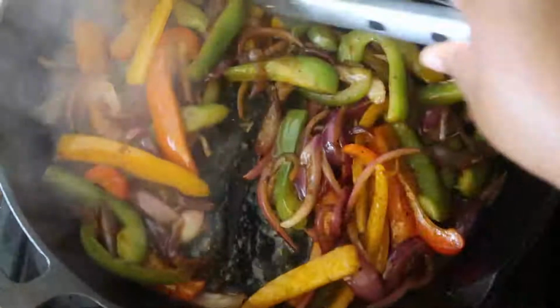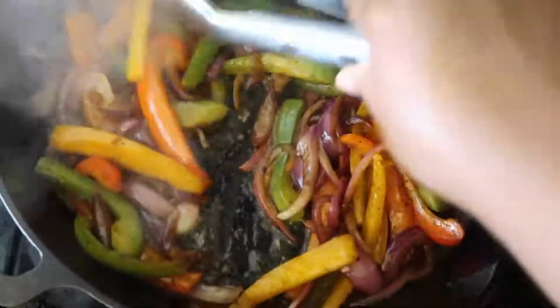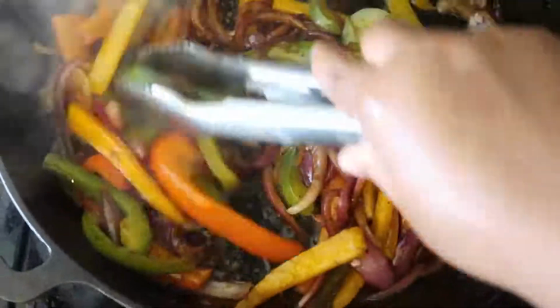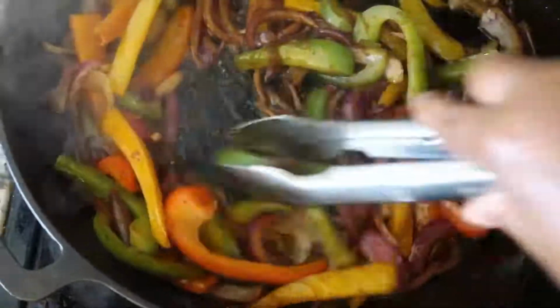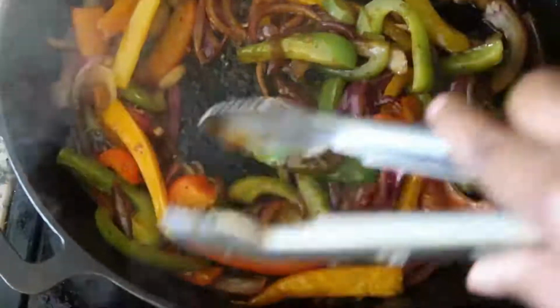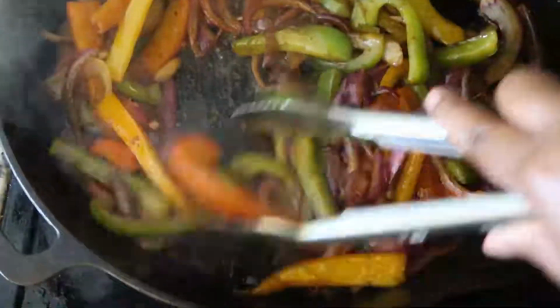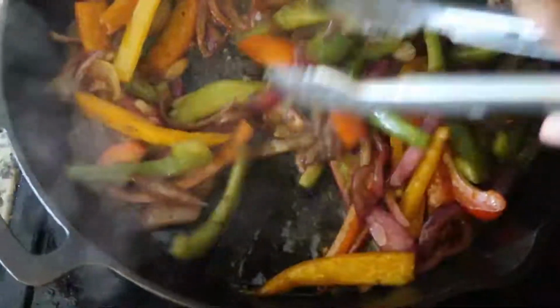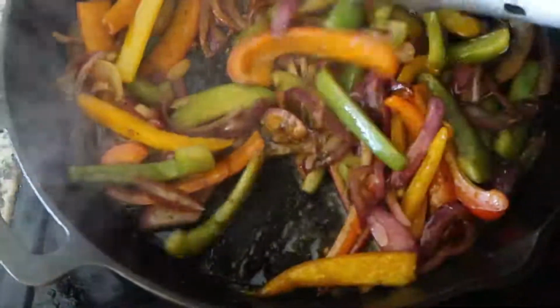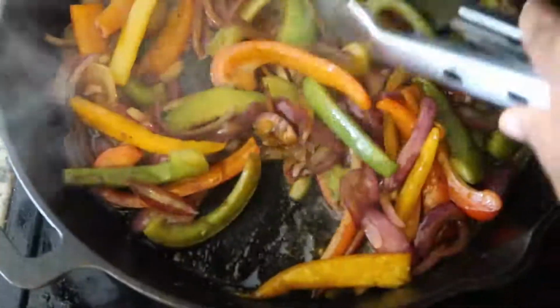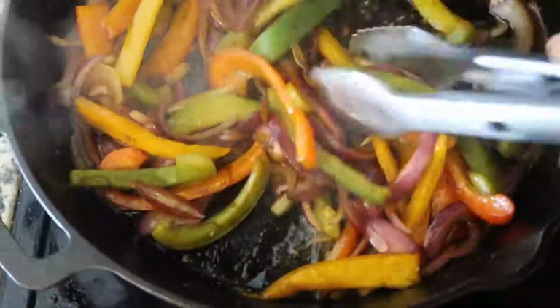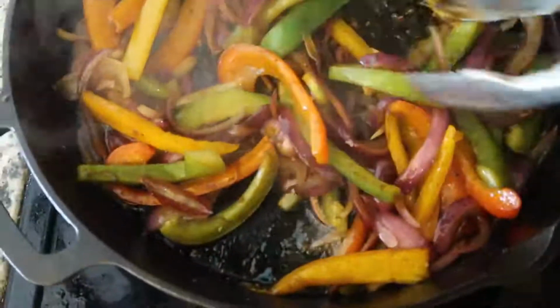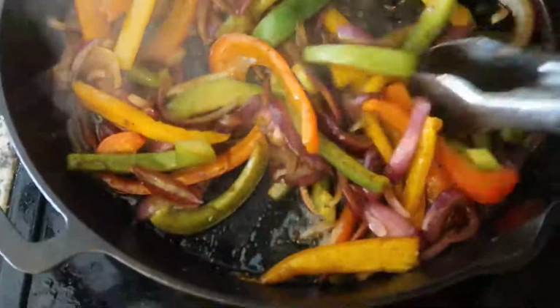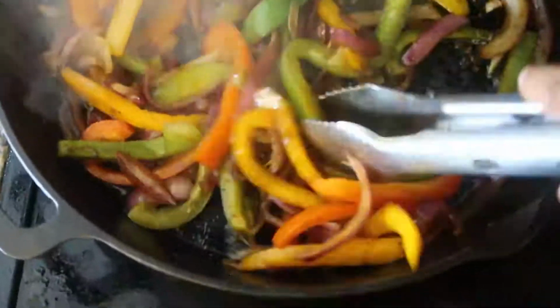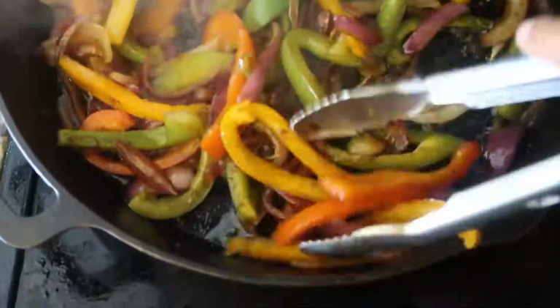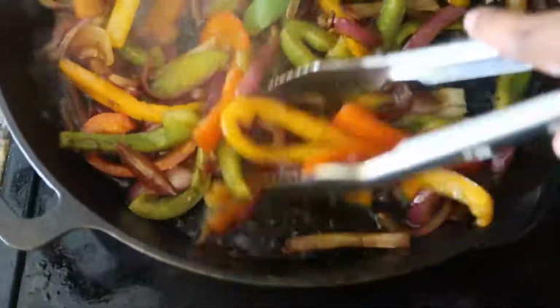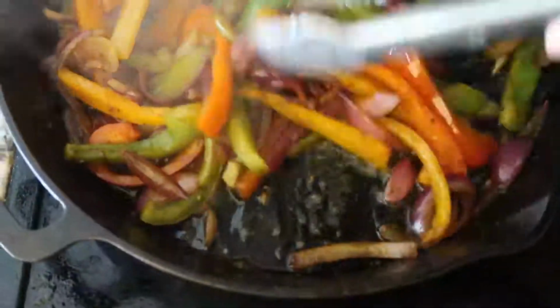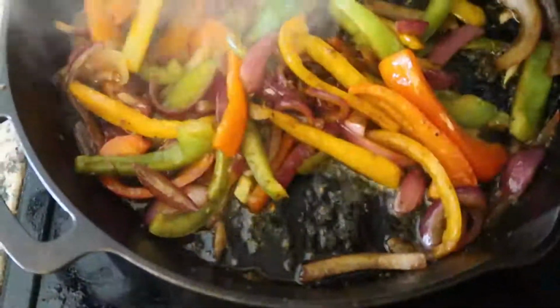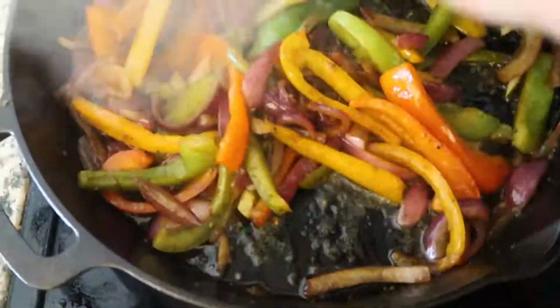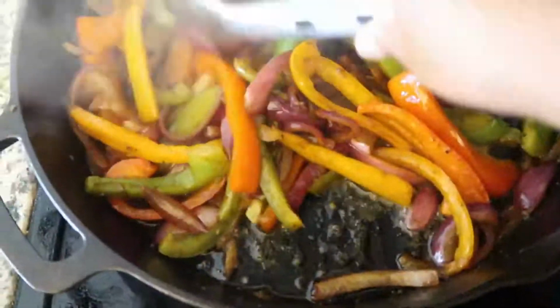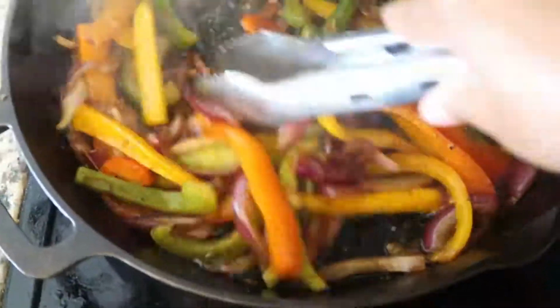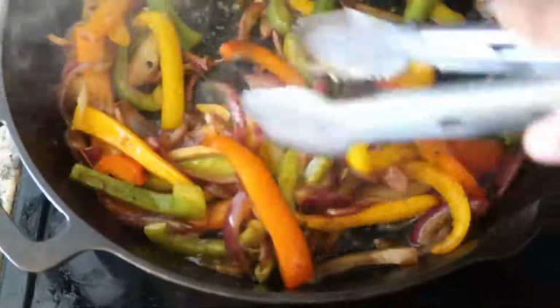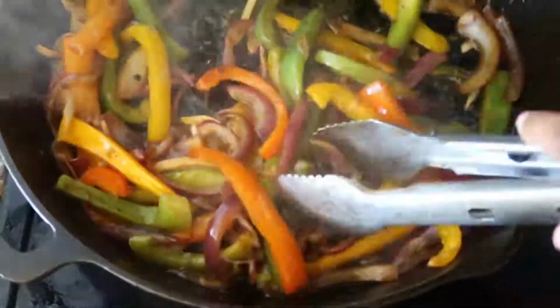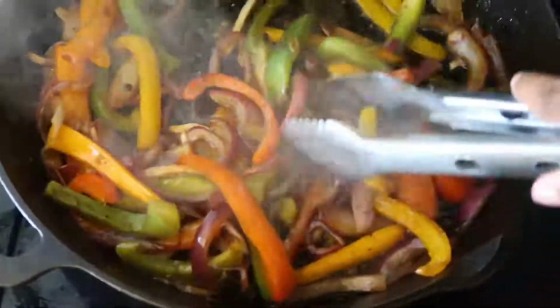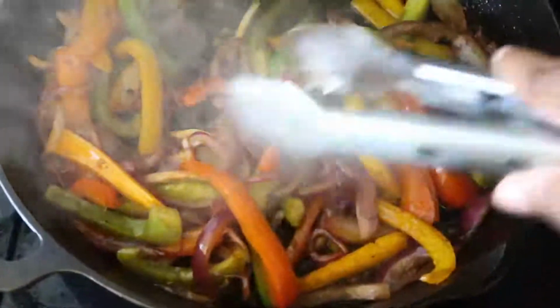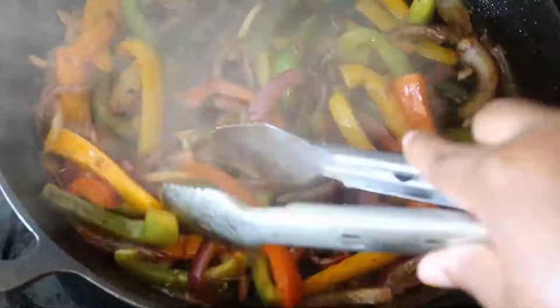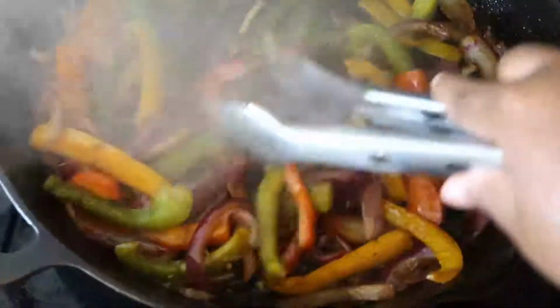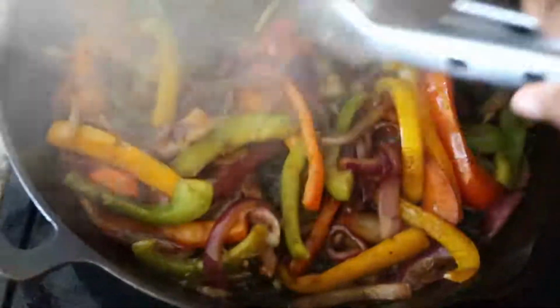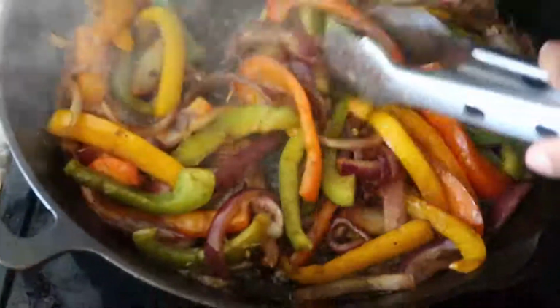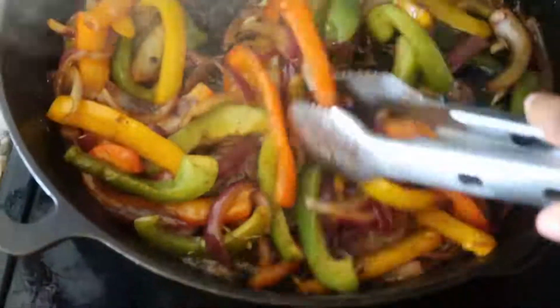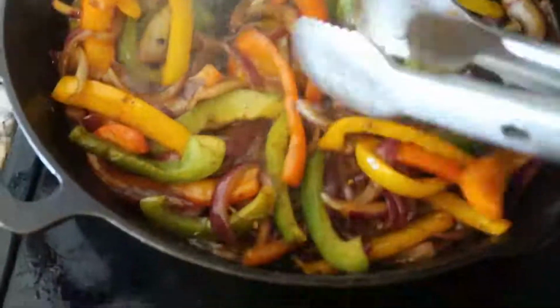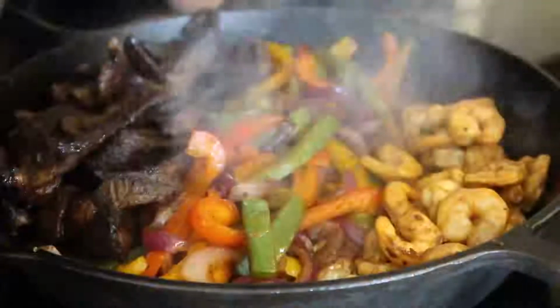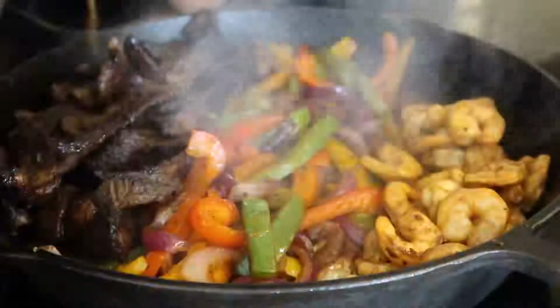I'm gonna go ahead and add the meat back in.